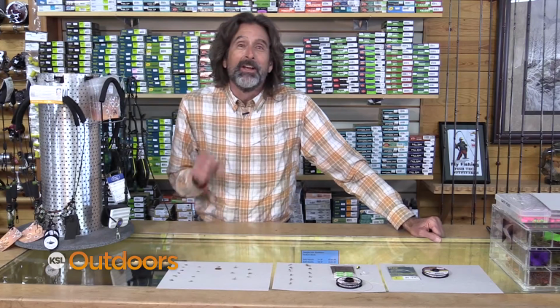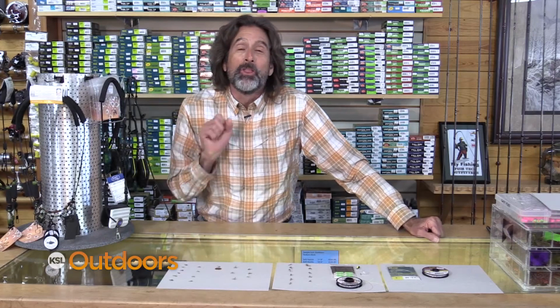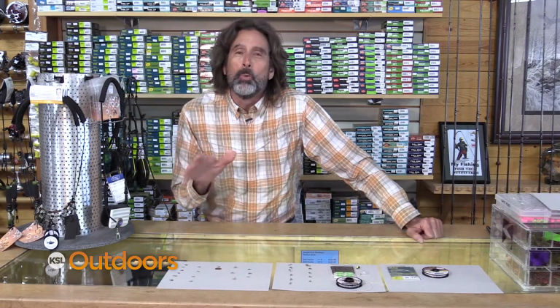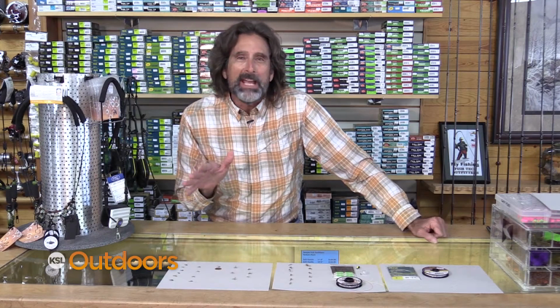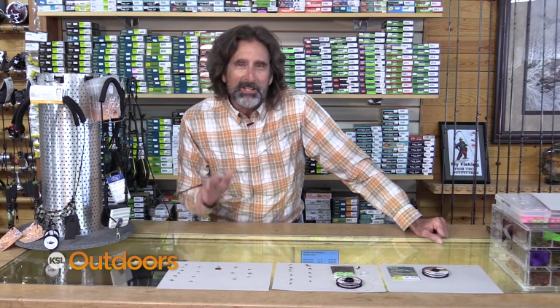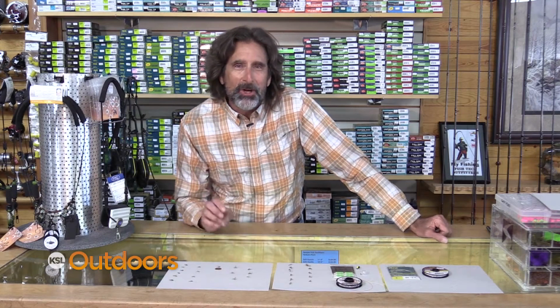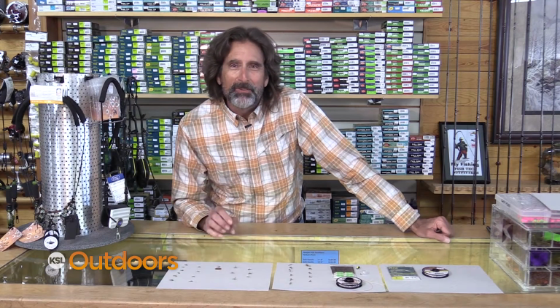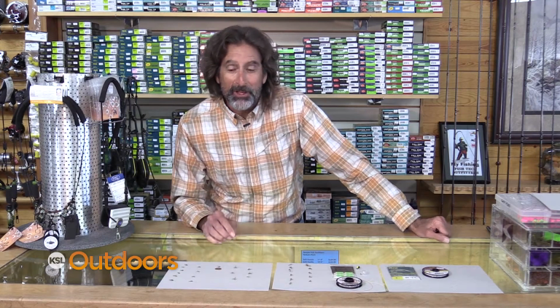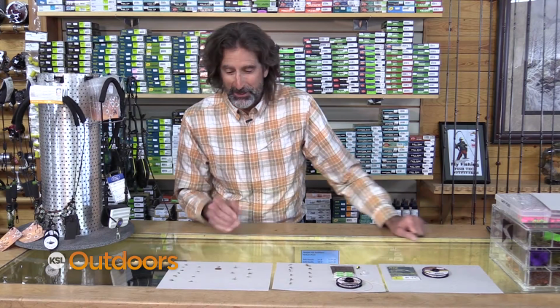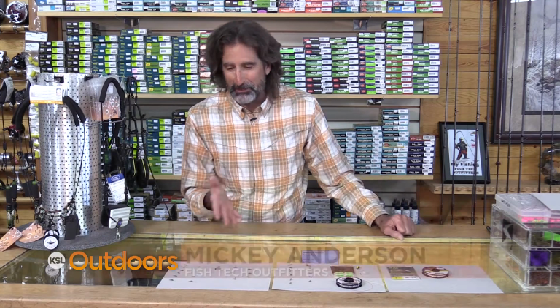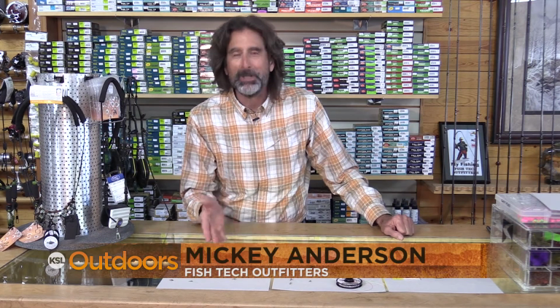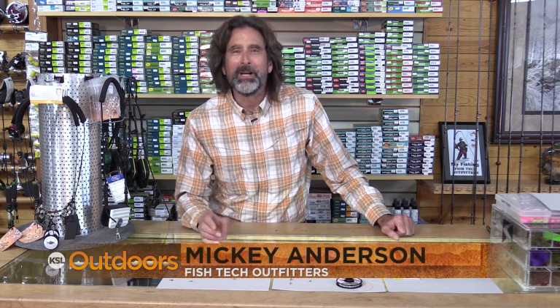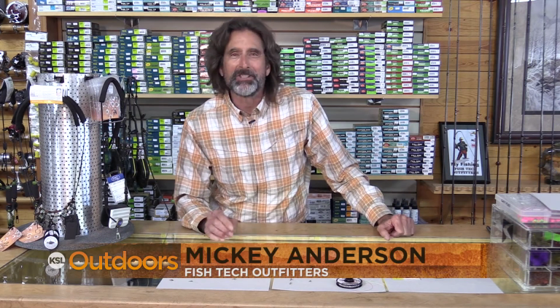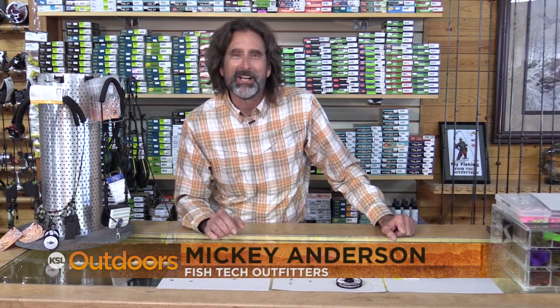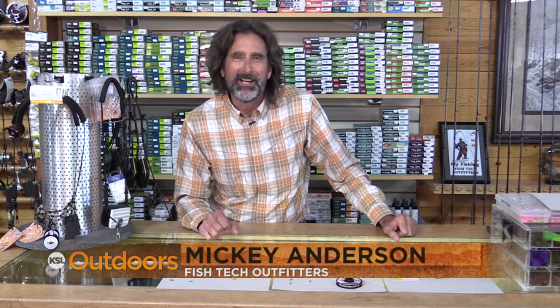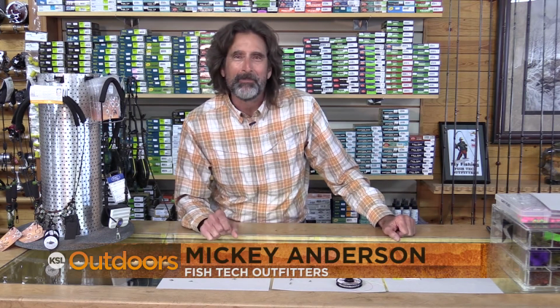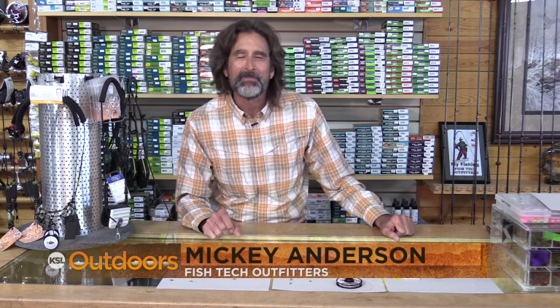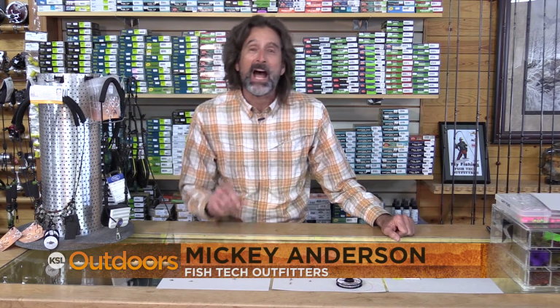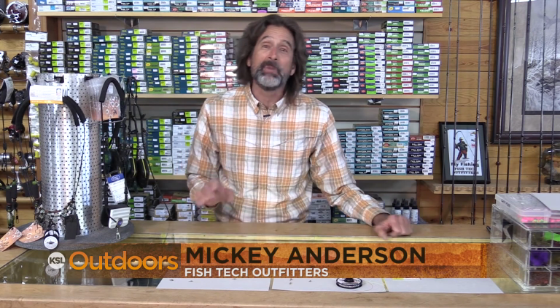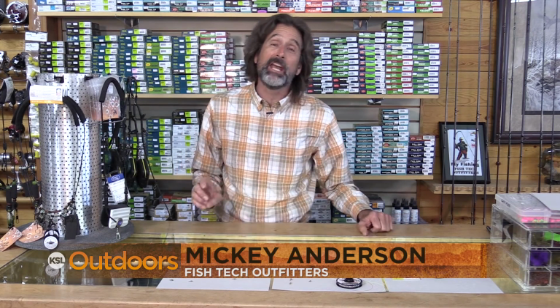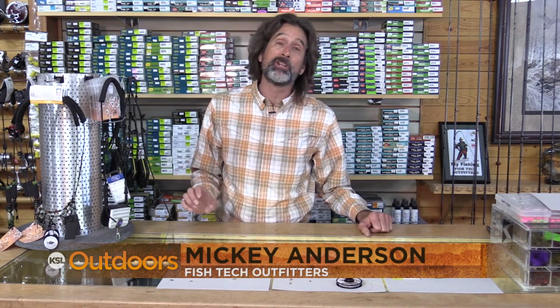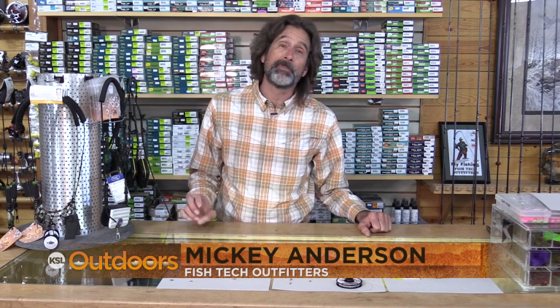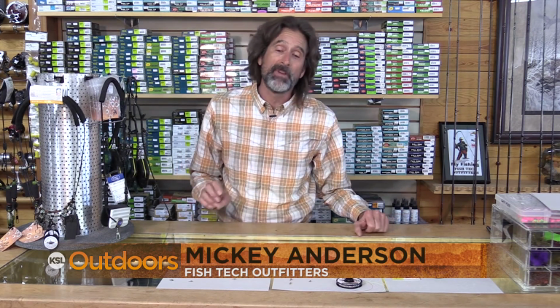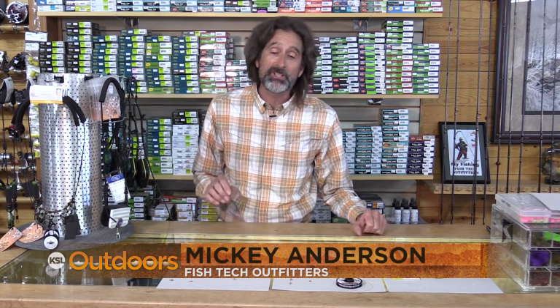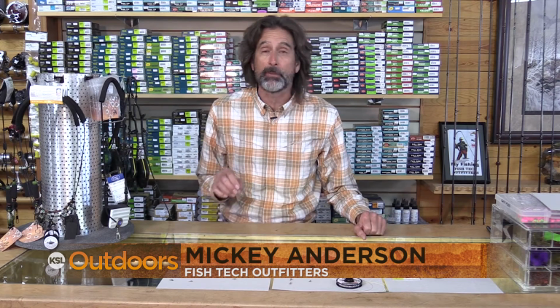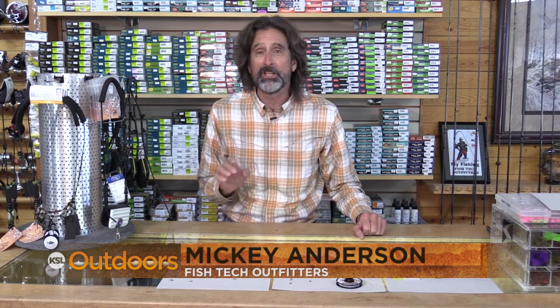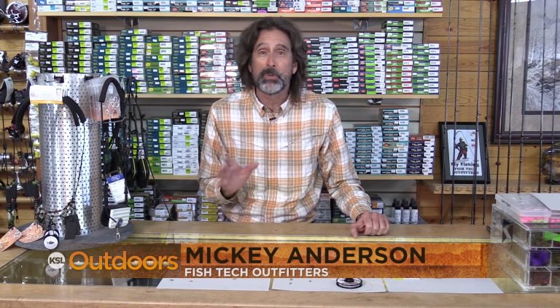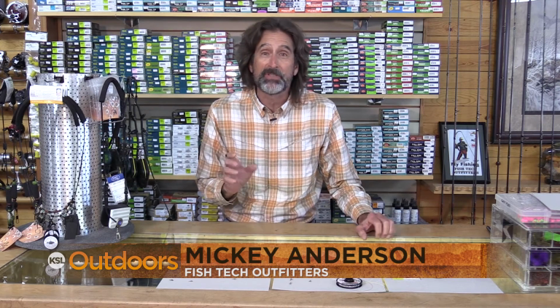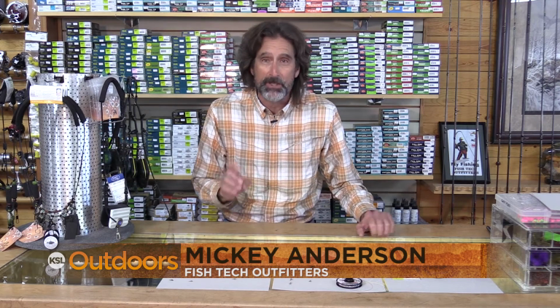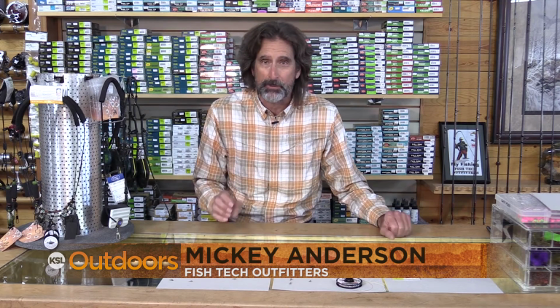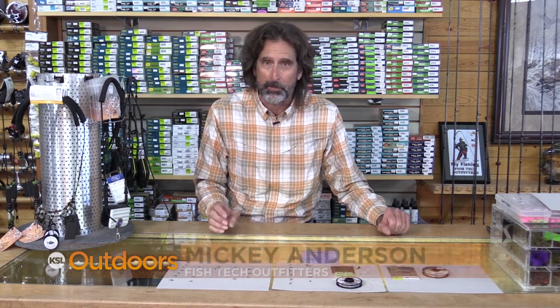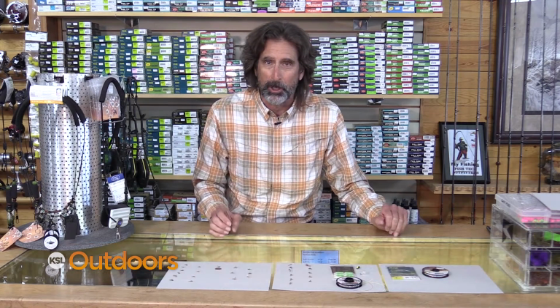The wait is over. The blue wings are here. I'm Mickey Anderson from Fishtech with this week's fishing report.